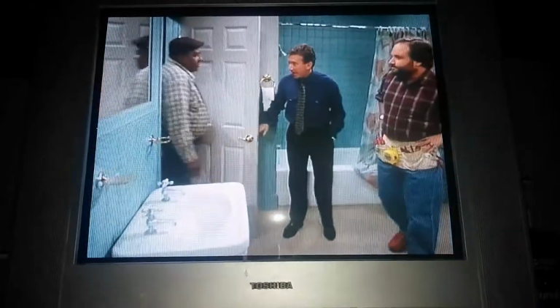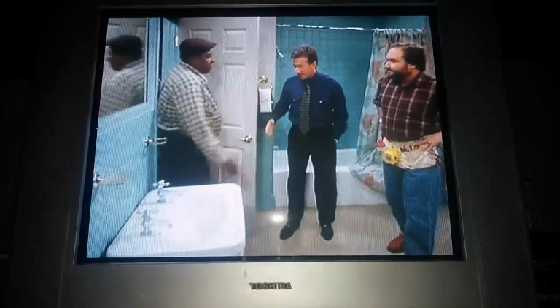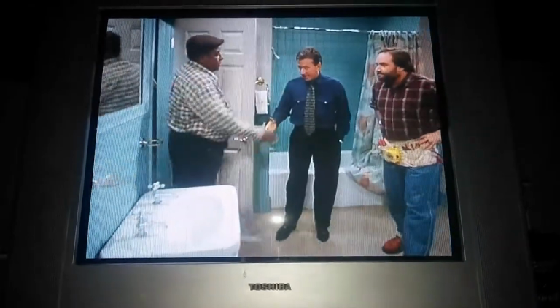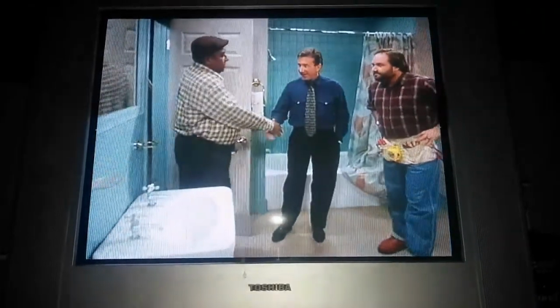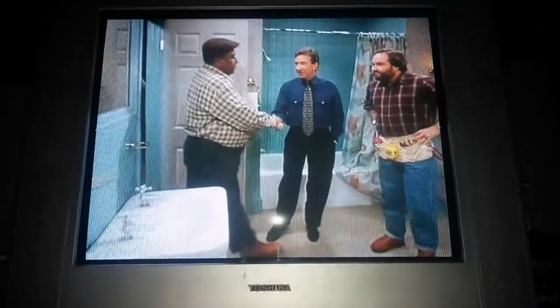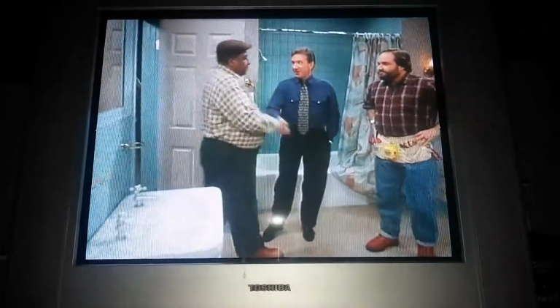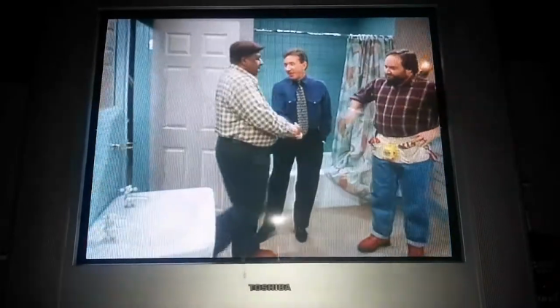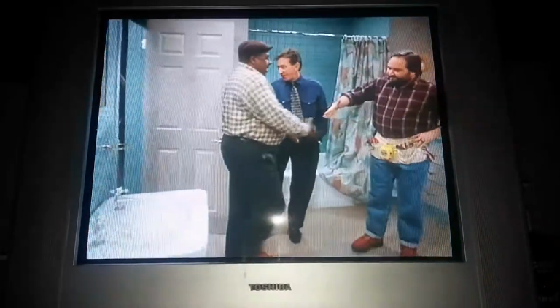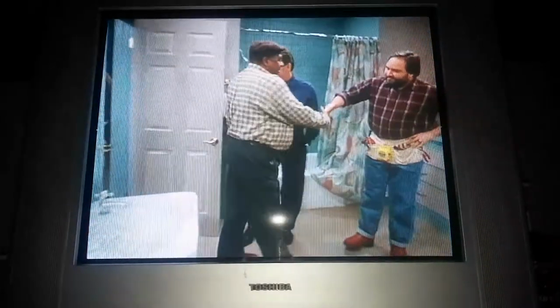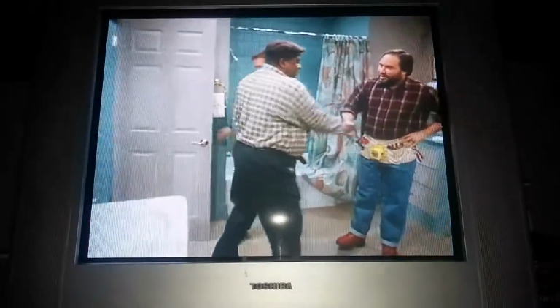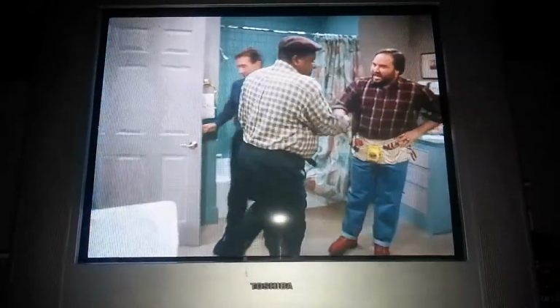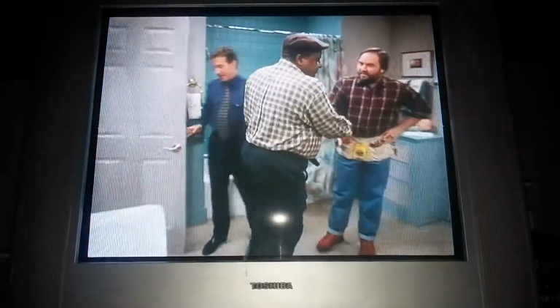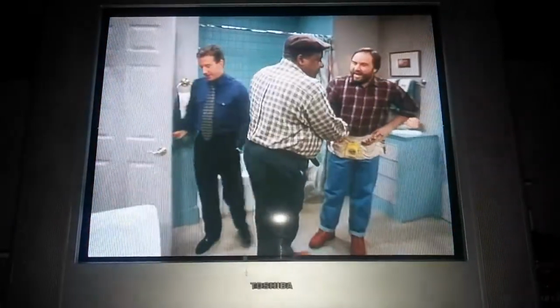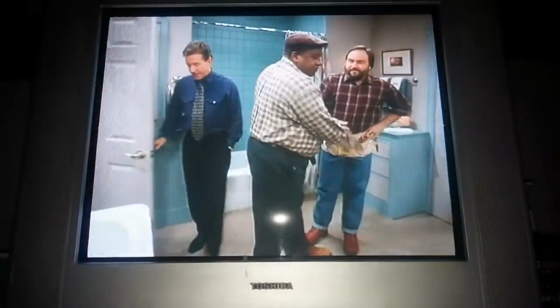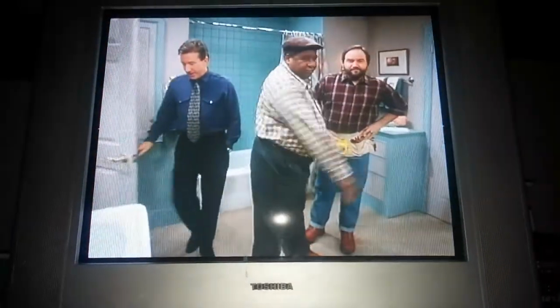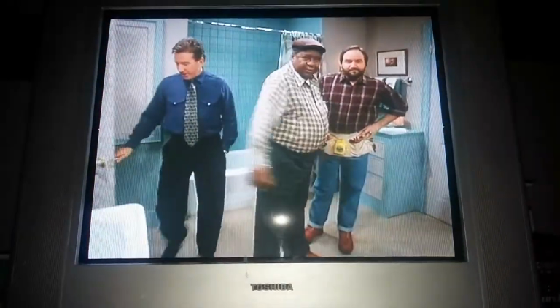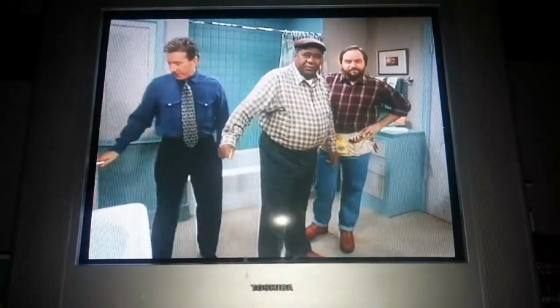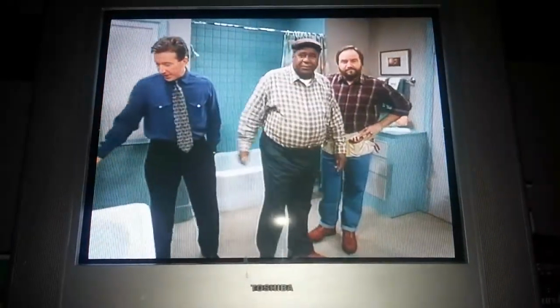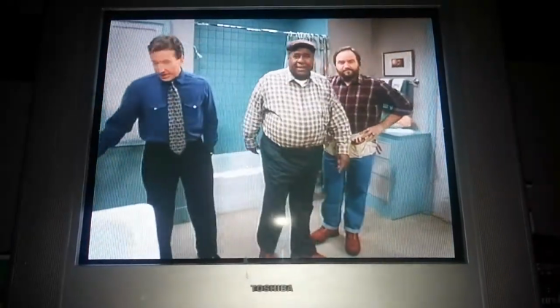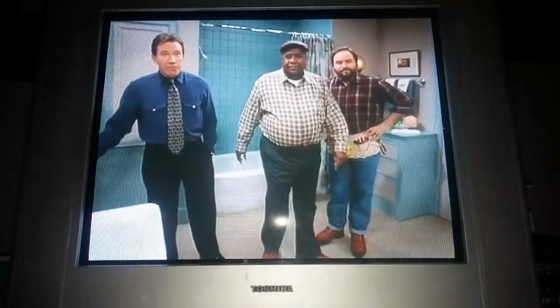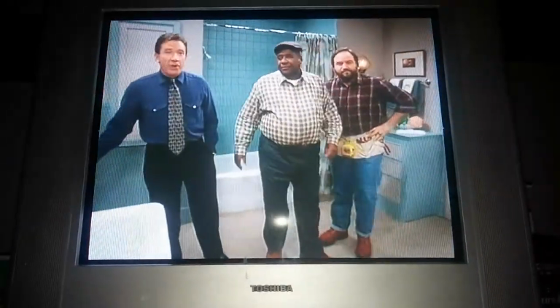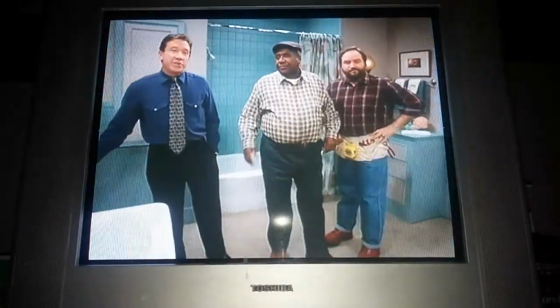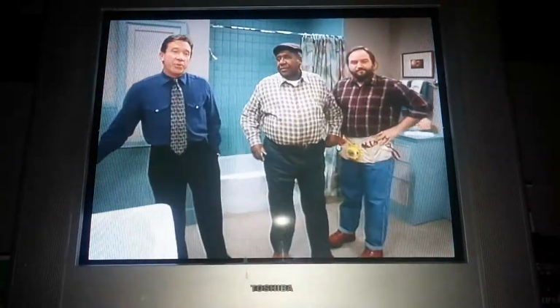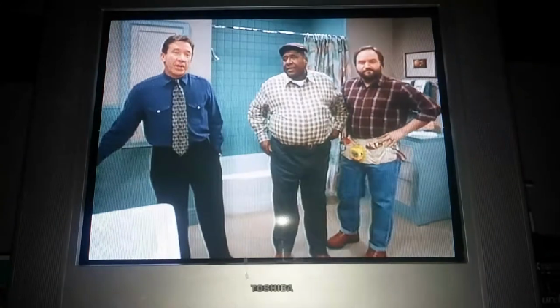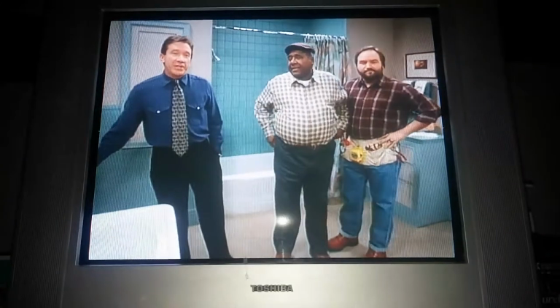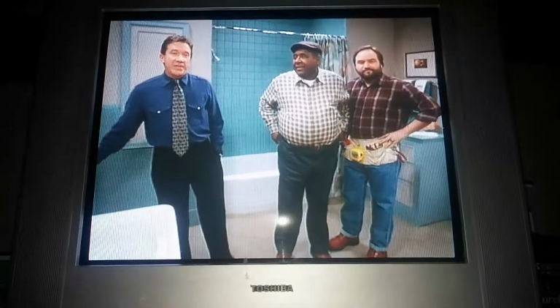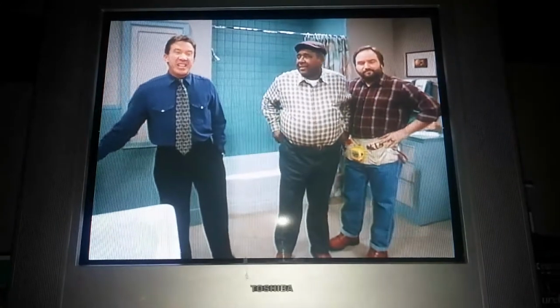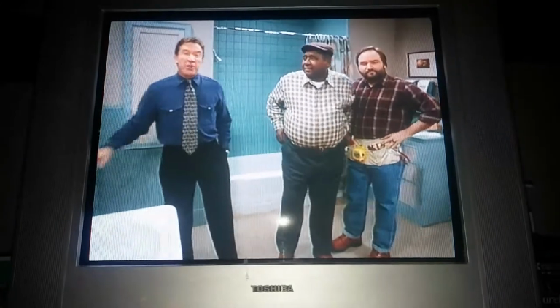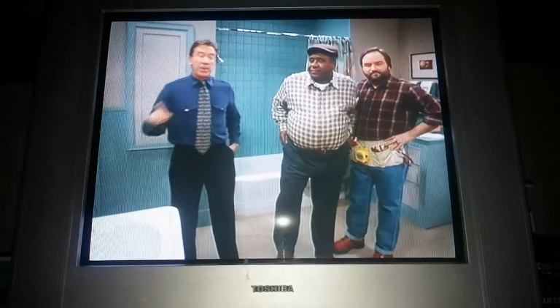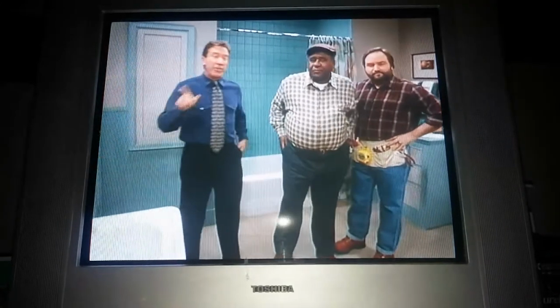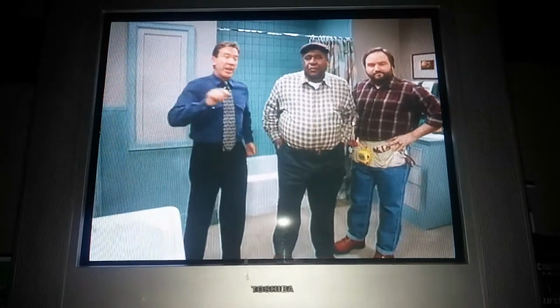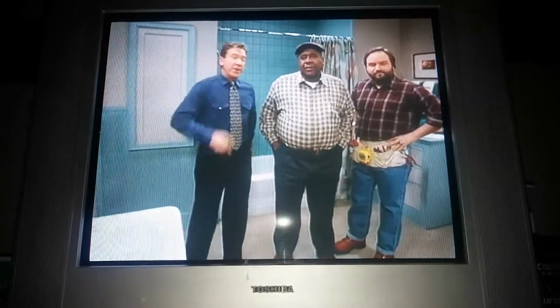Hello, Tim. Hey, Al. Great to have you back. You know, Felix has more of his work on TV than any other plumber I know.